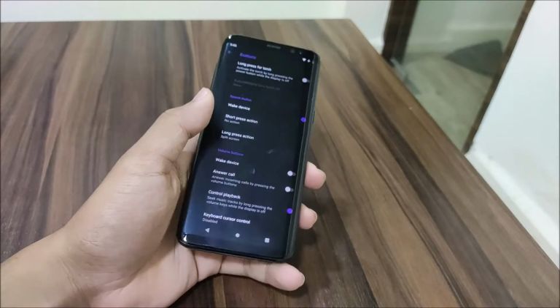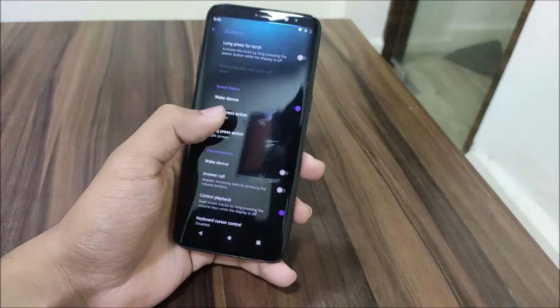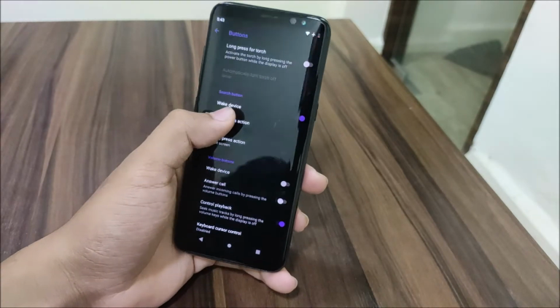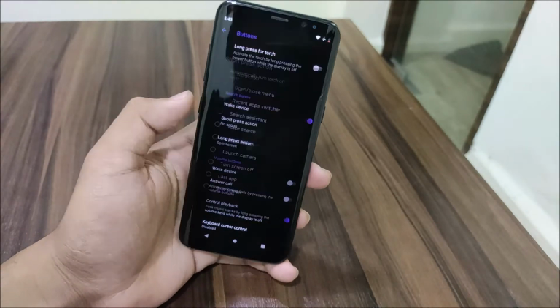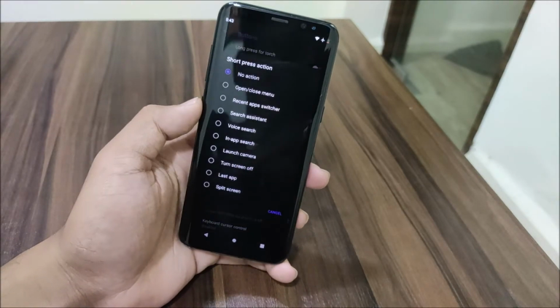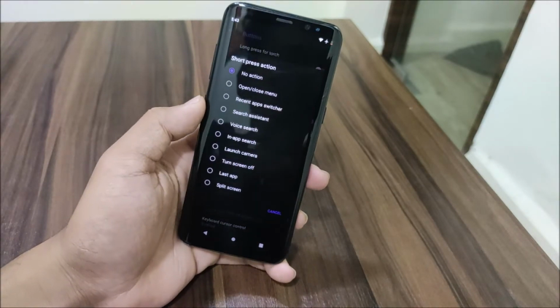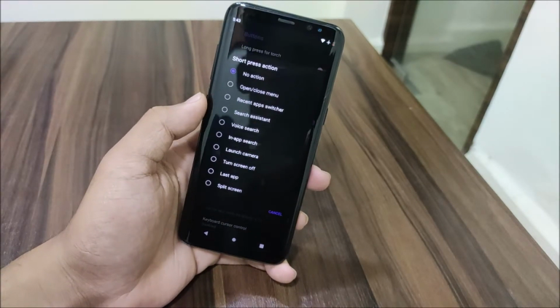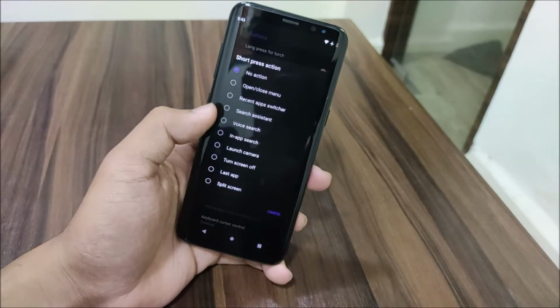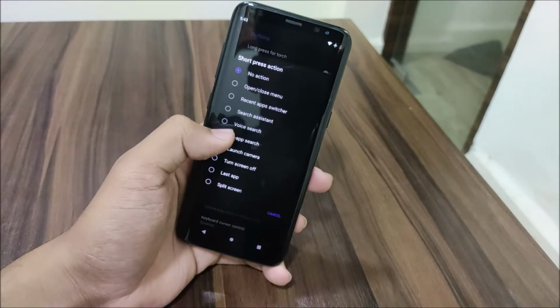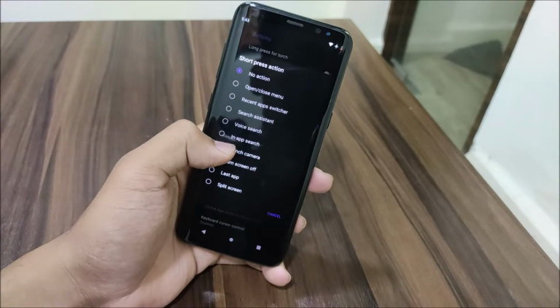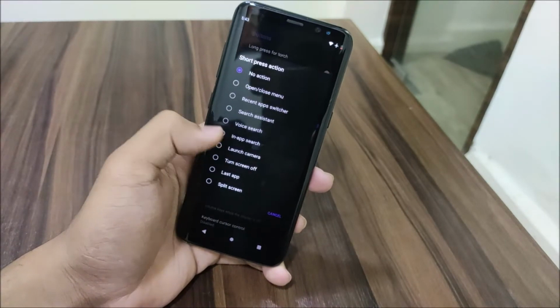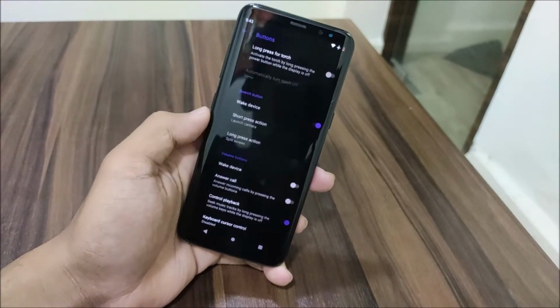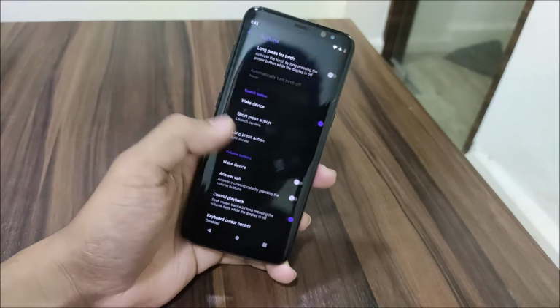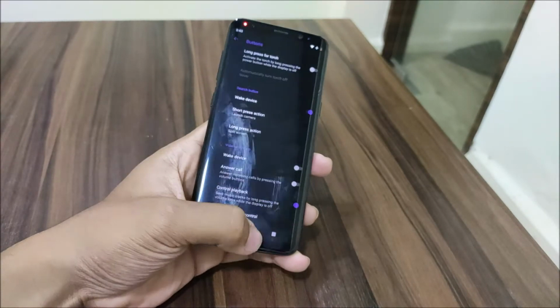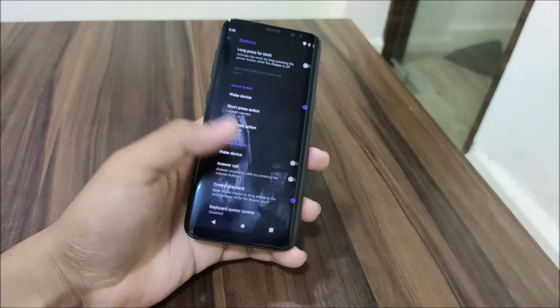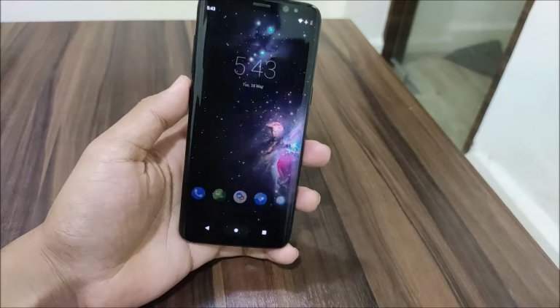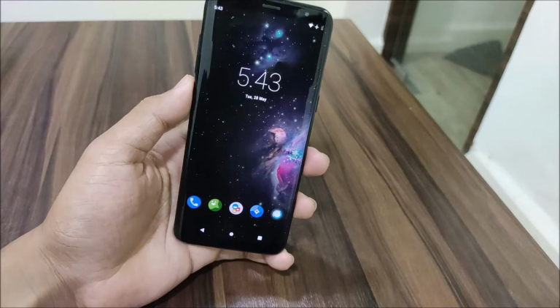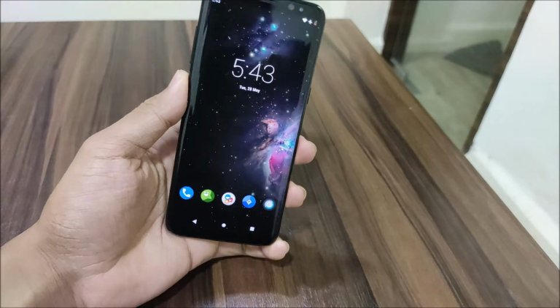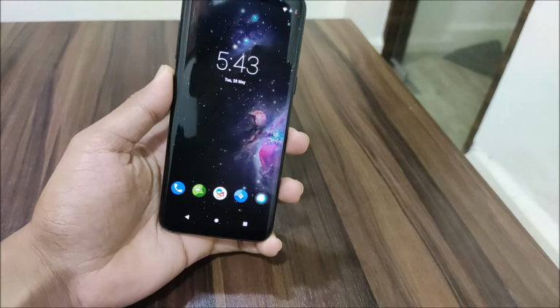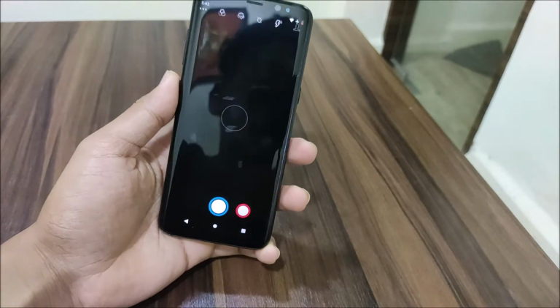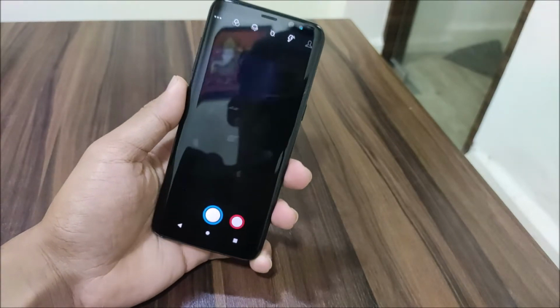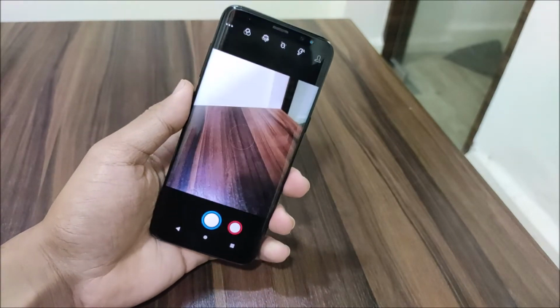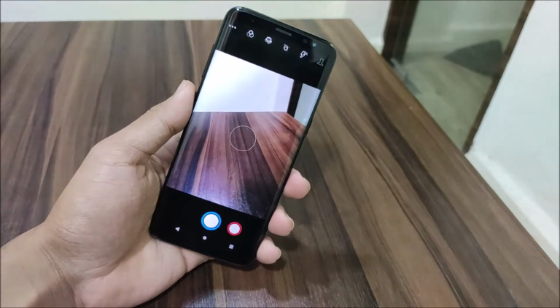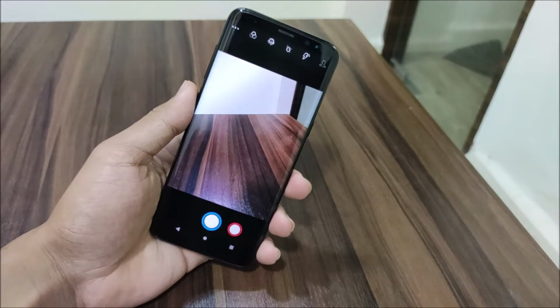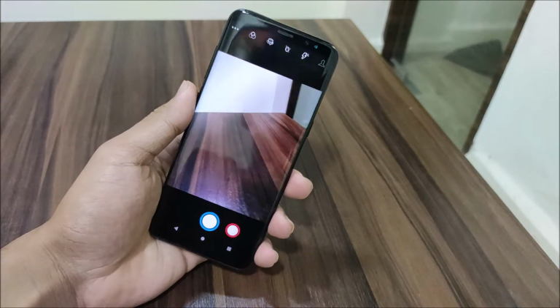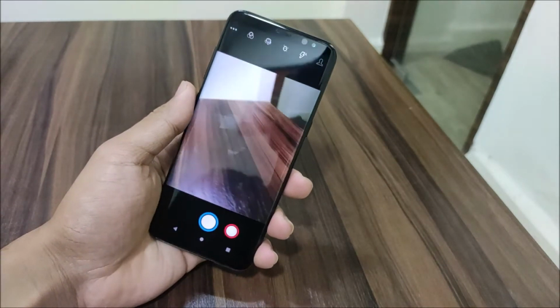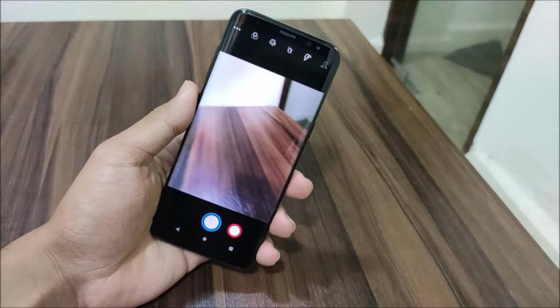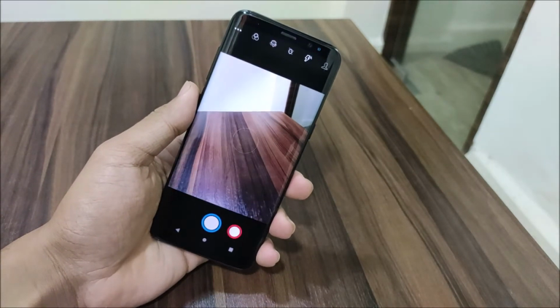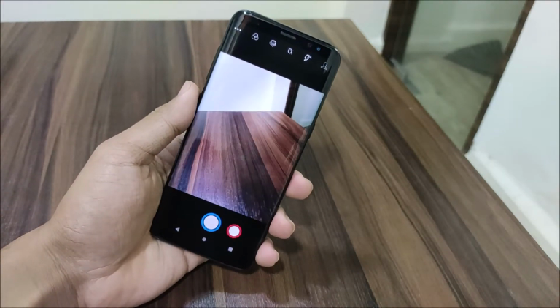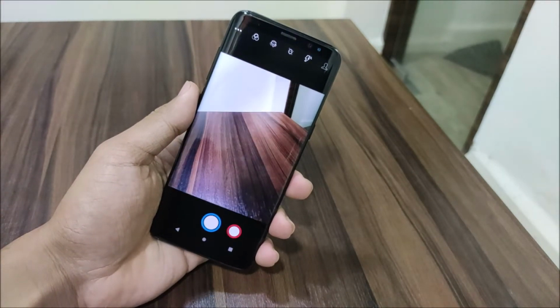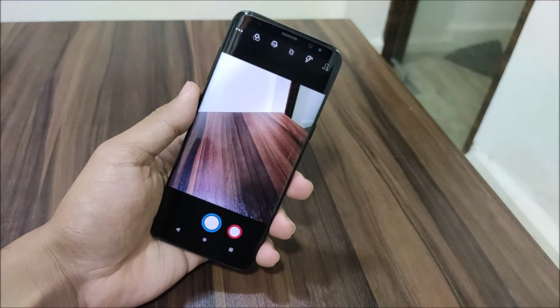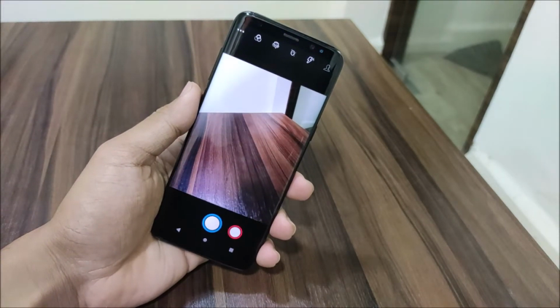The long press action is not working, but the short press action works fine — like opening the camera. Let's launch the camera with a short press. It works fine, as you can see it can launch the camera easily.